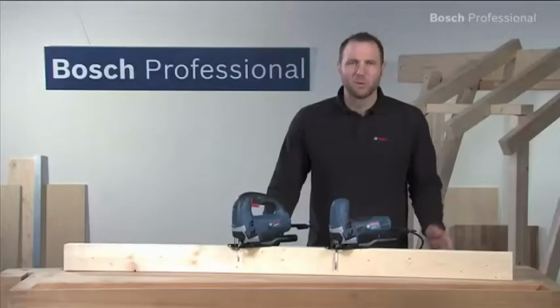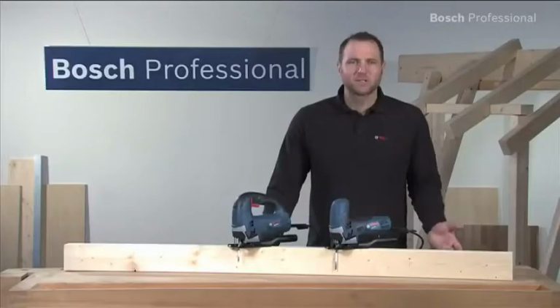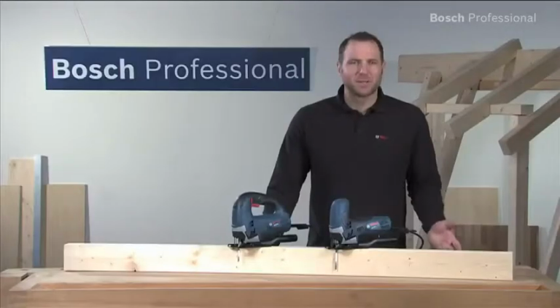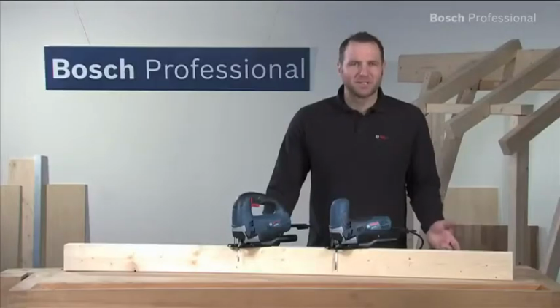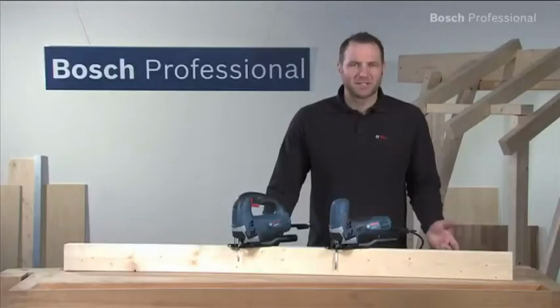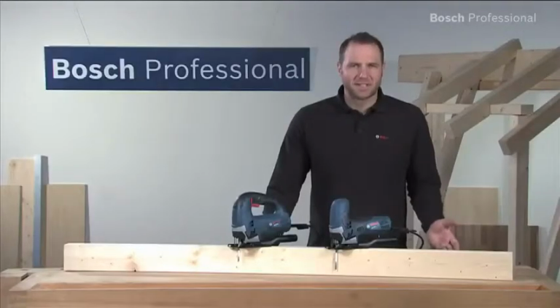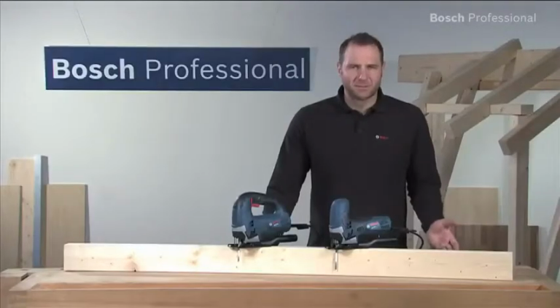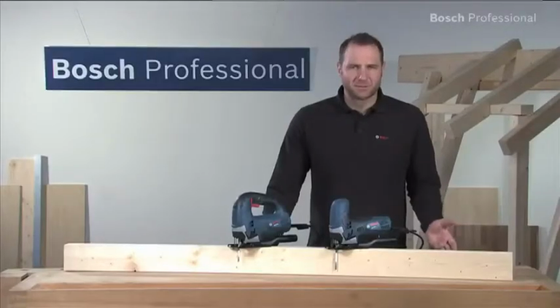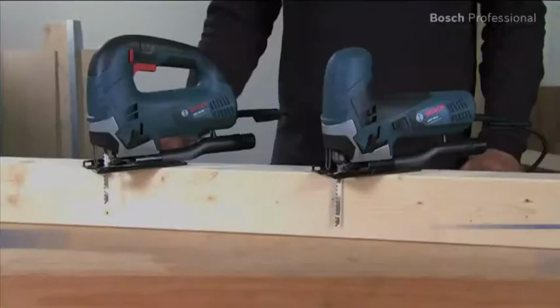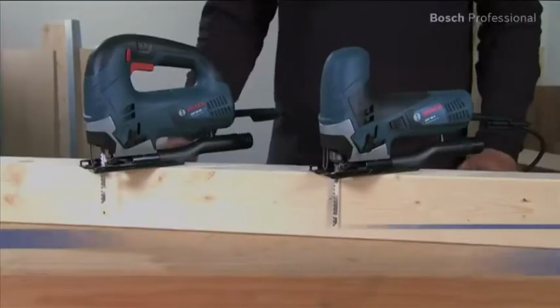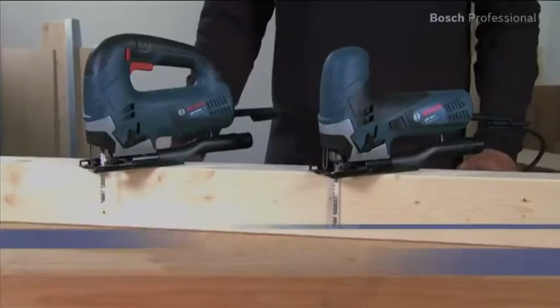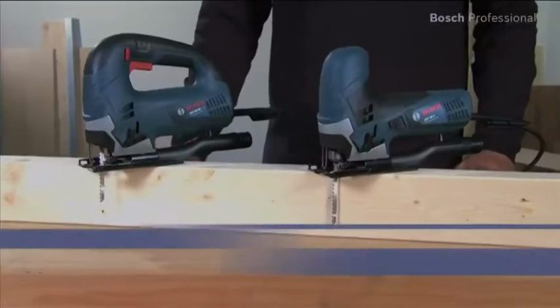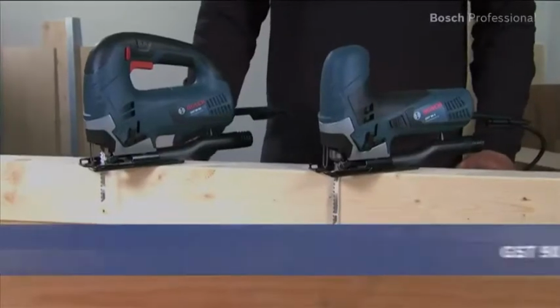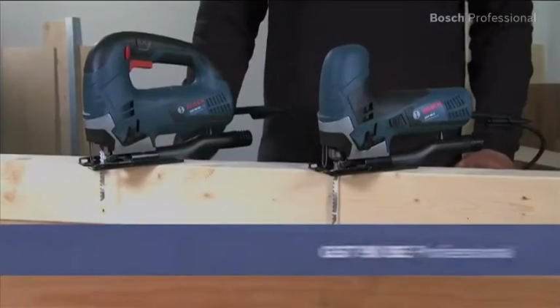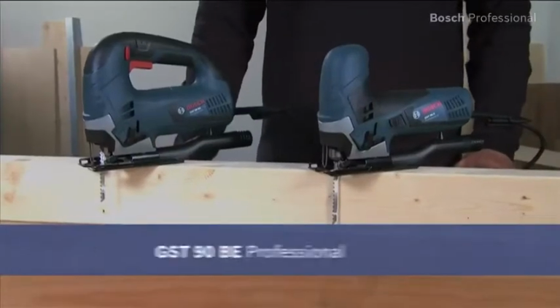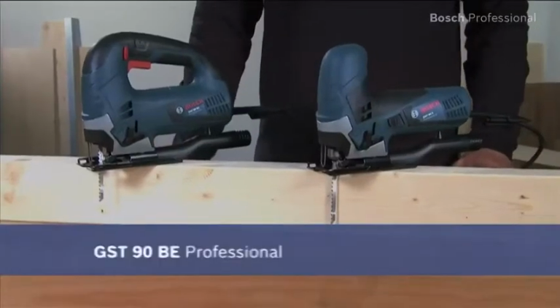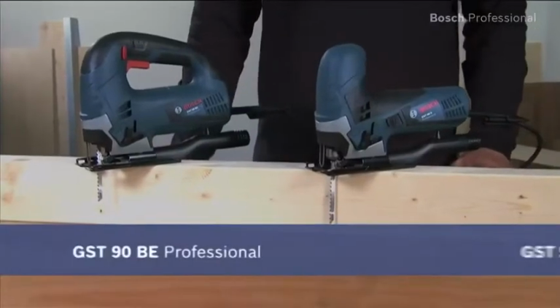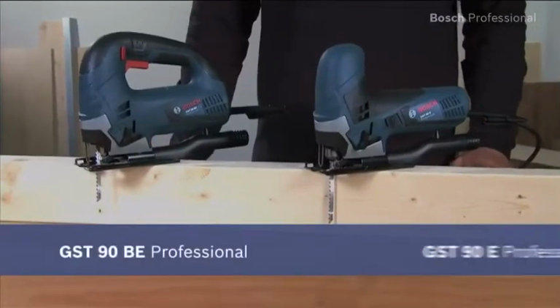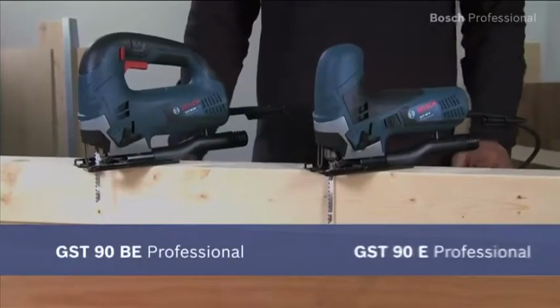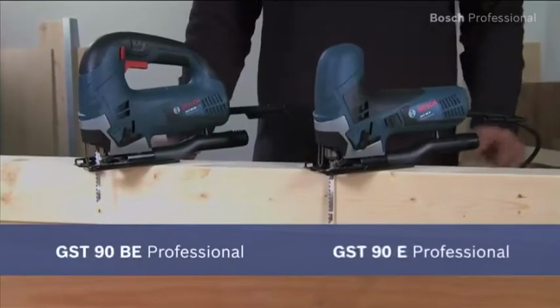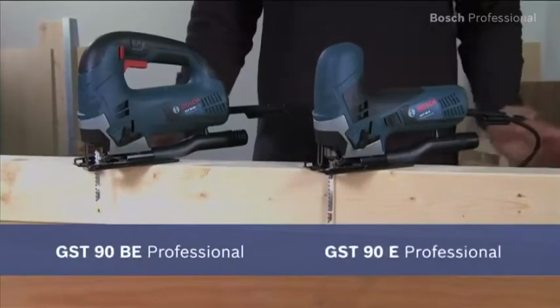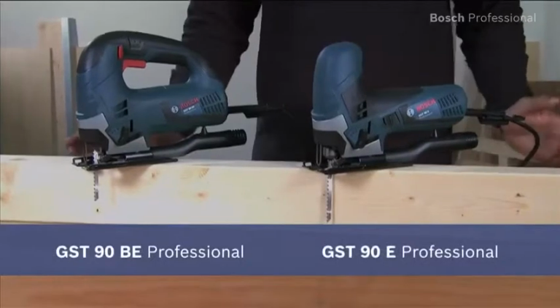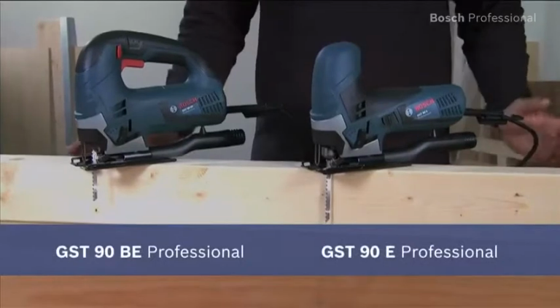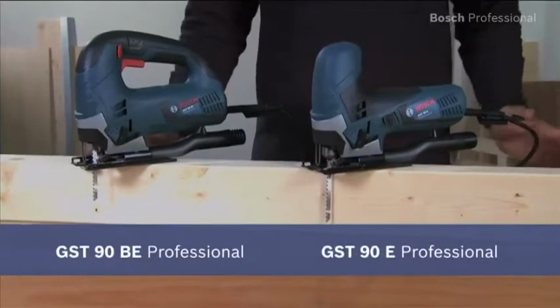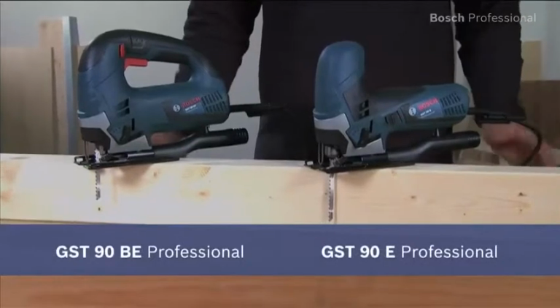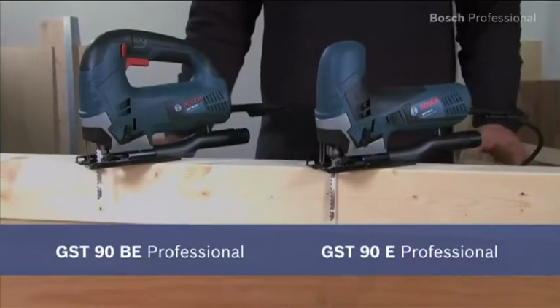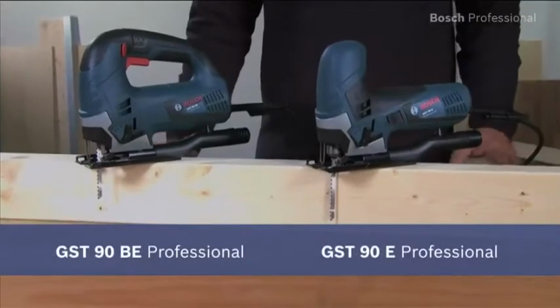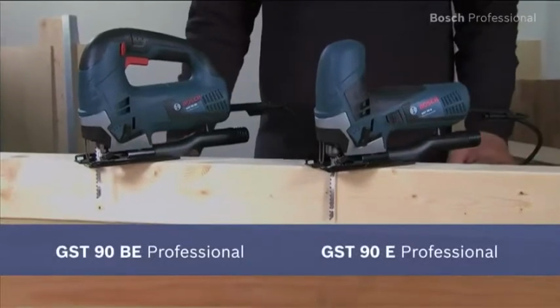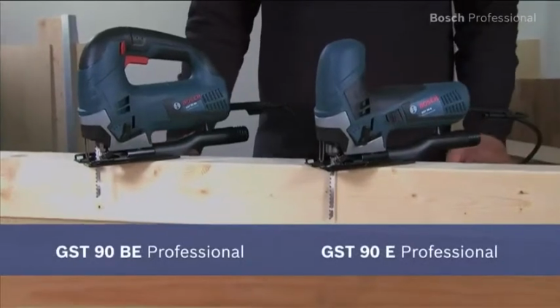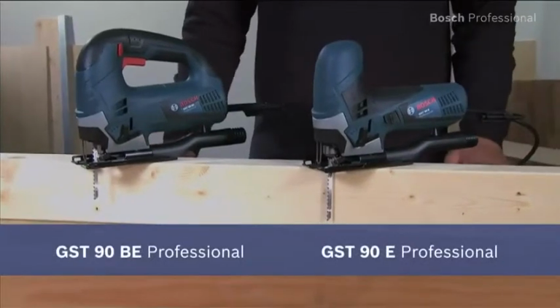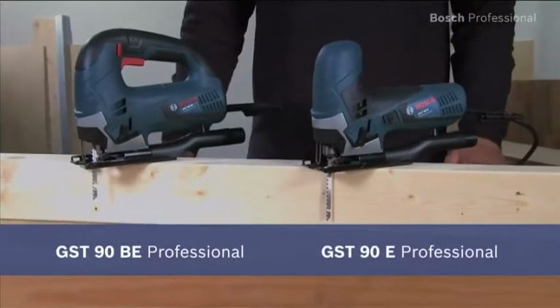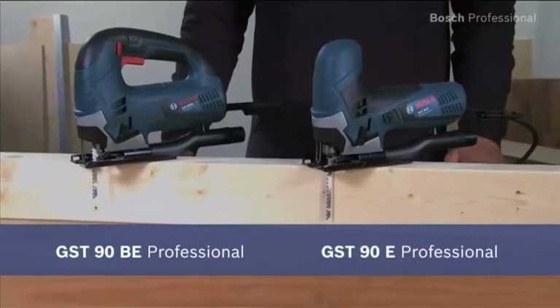Experience for yourself the GST90BE and the GST90E Professional. Top class convenience in the entry level class.